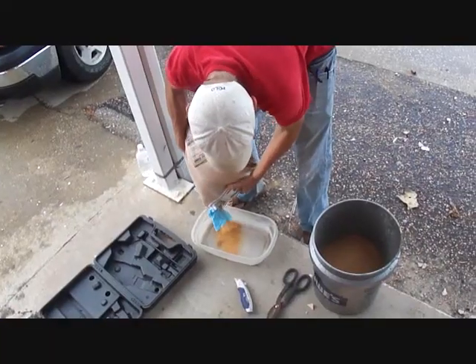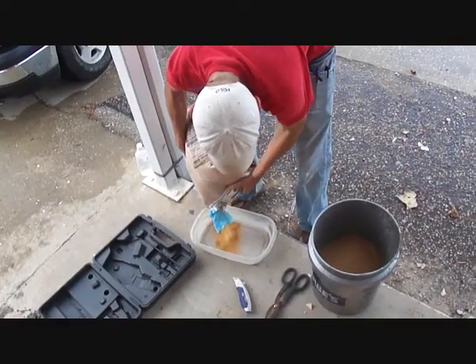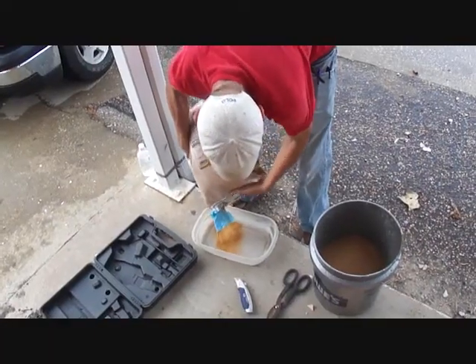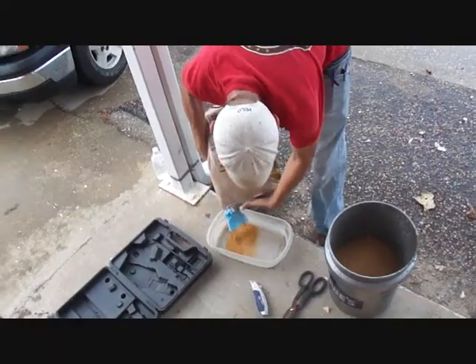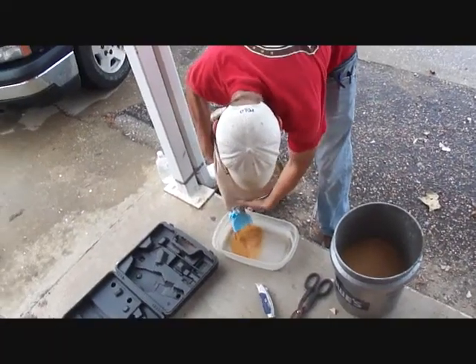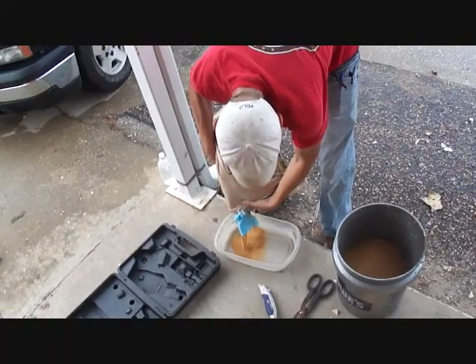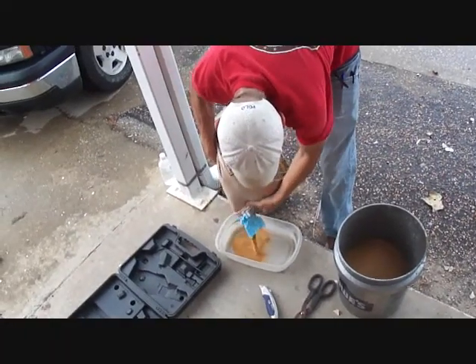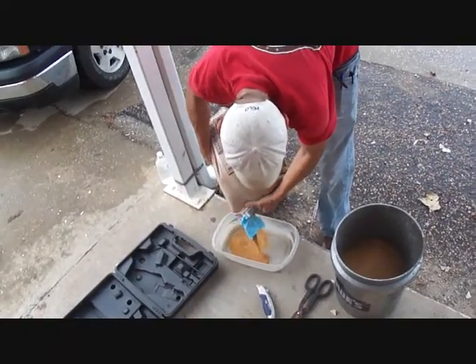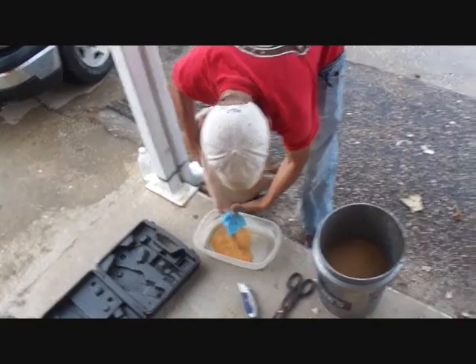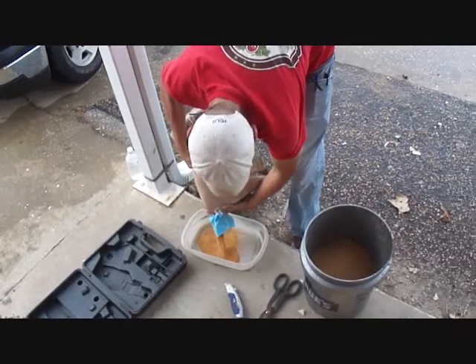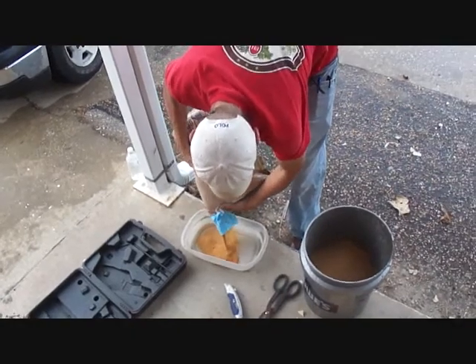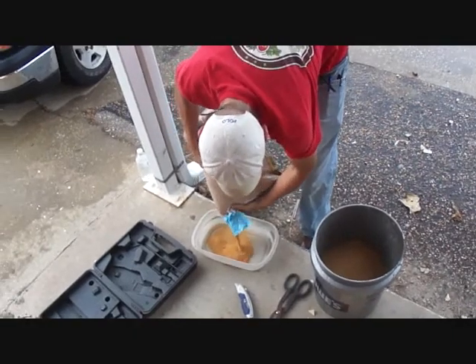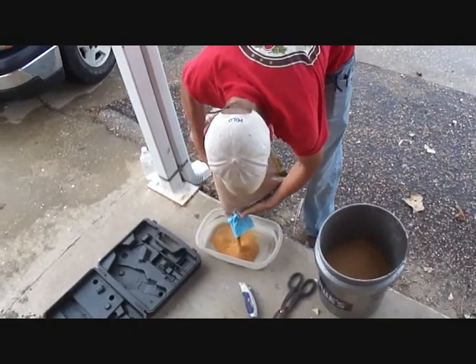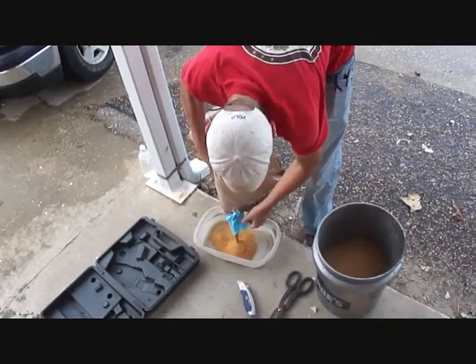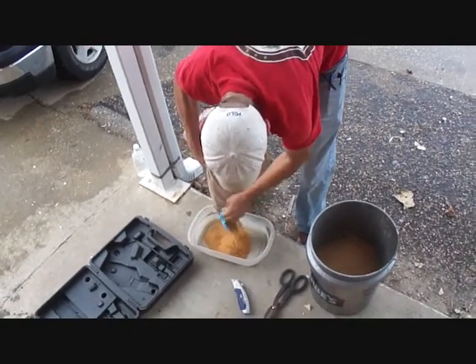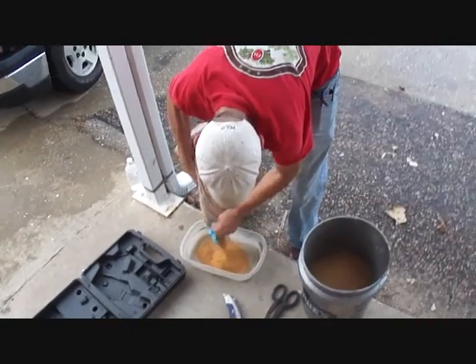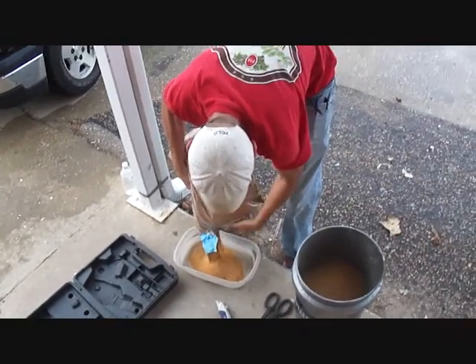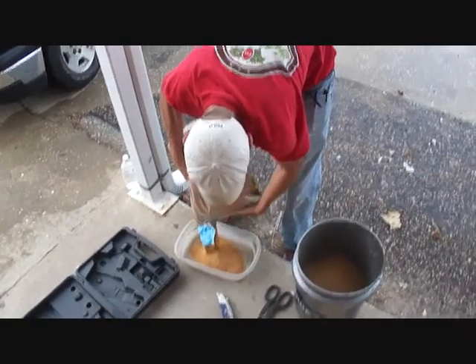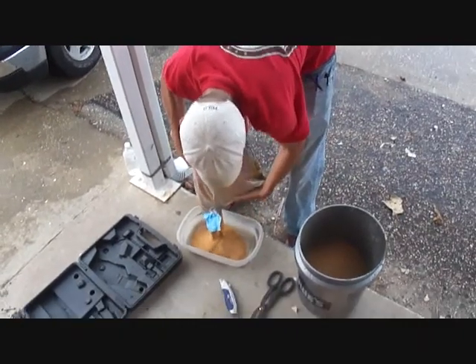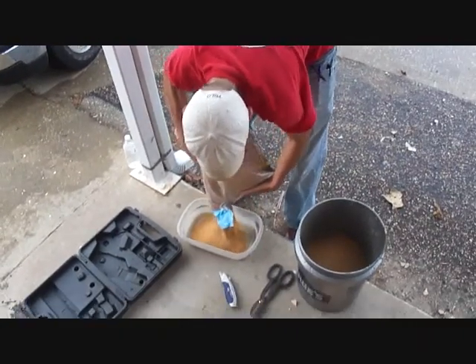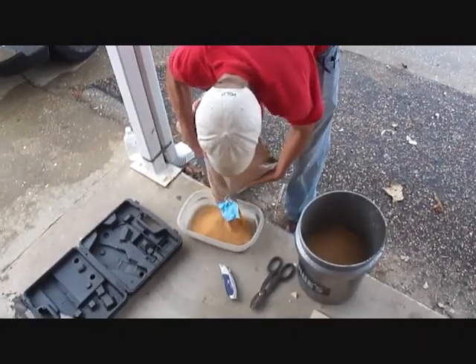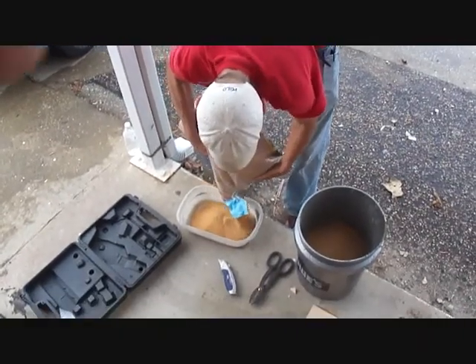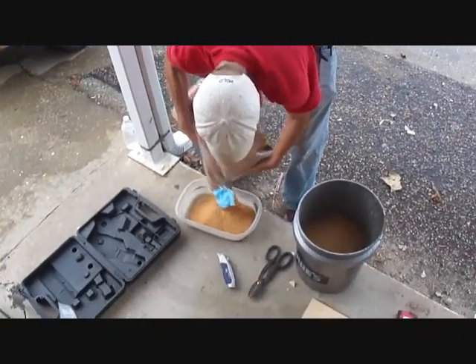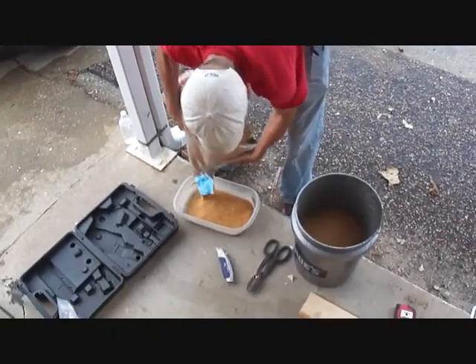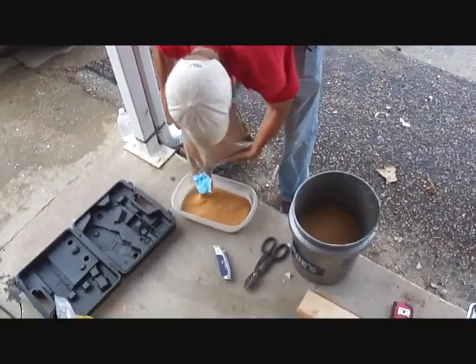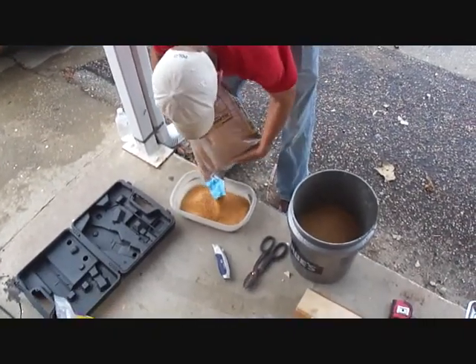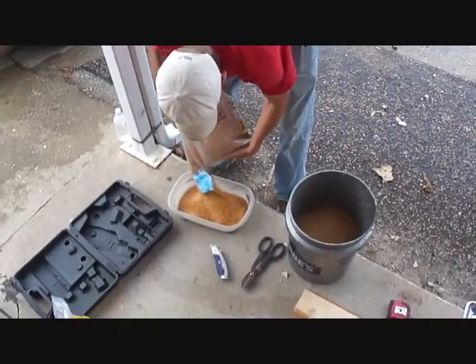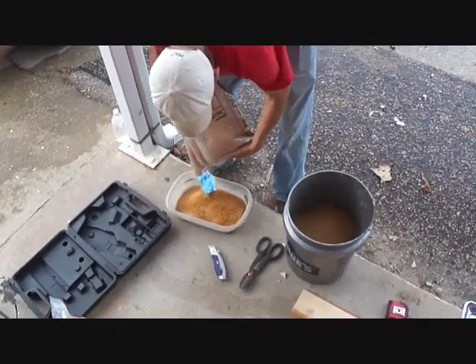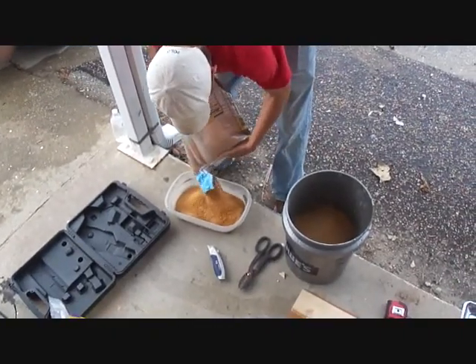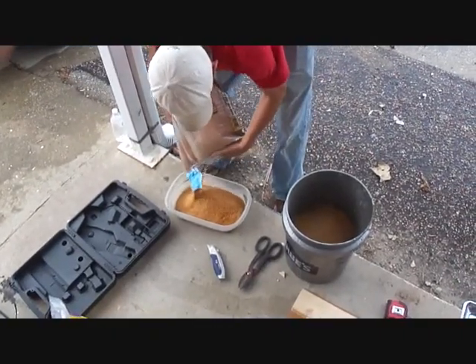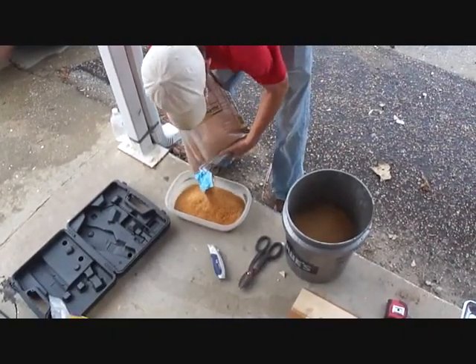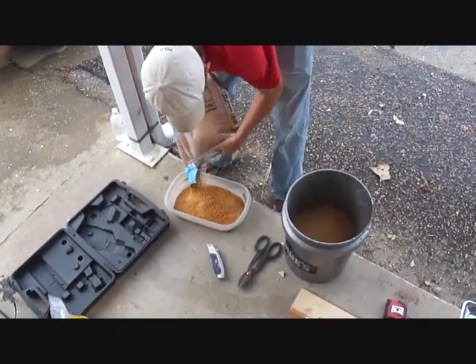So now we're getting all our aggregates ready for the next three pours. Tim's getting some sand ready.